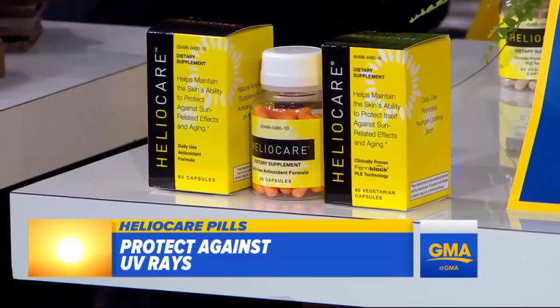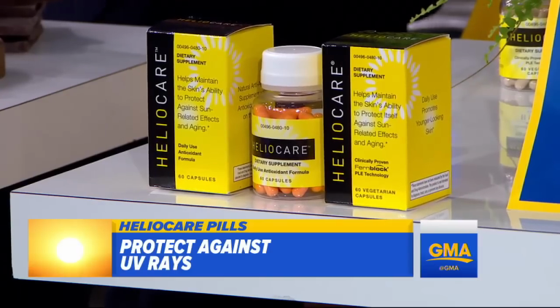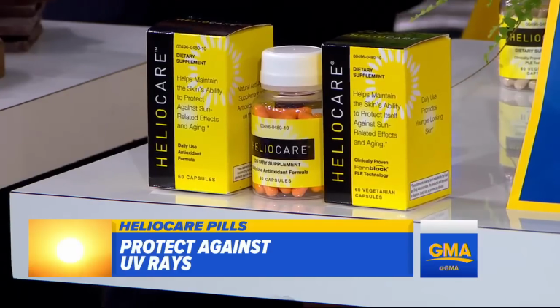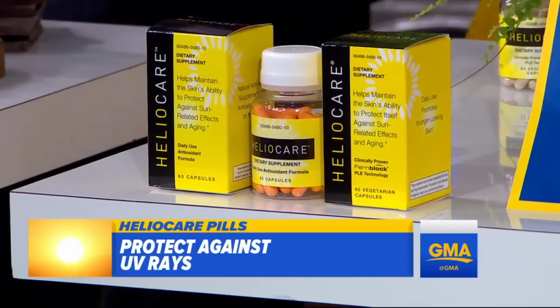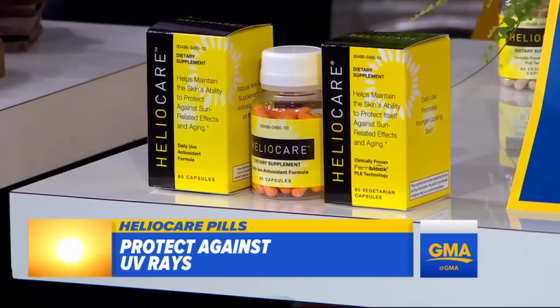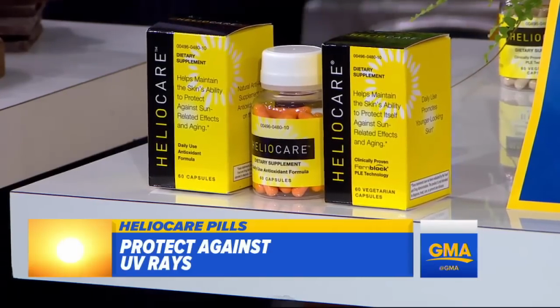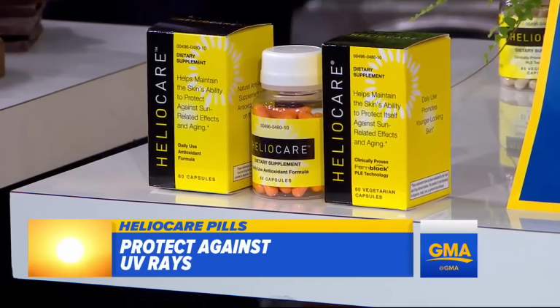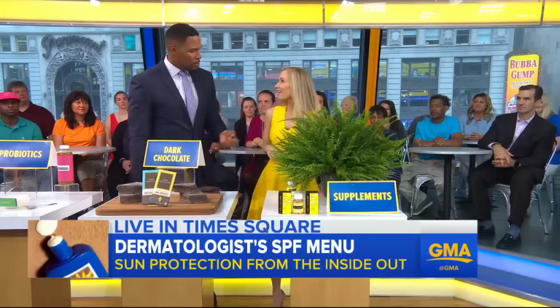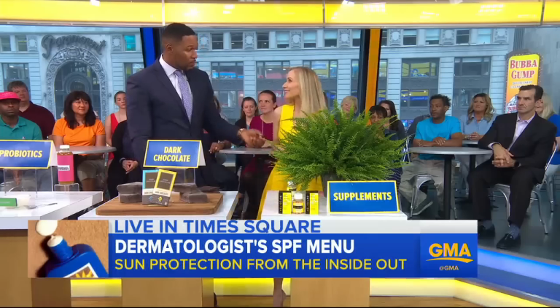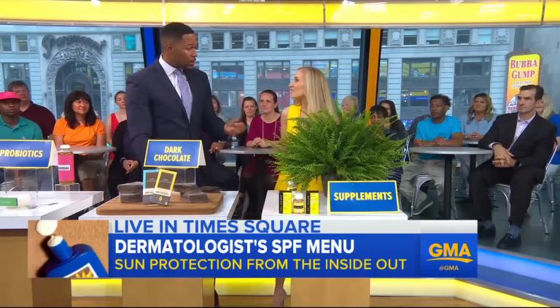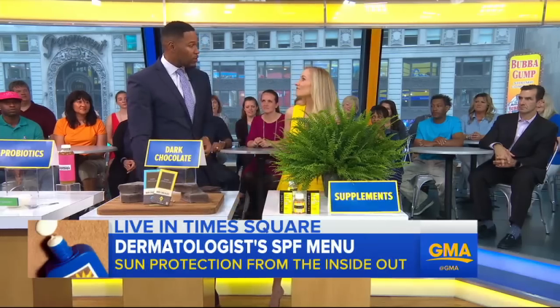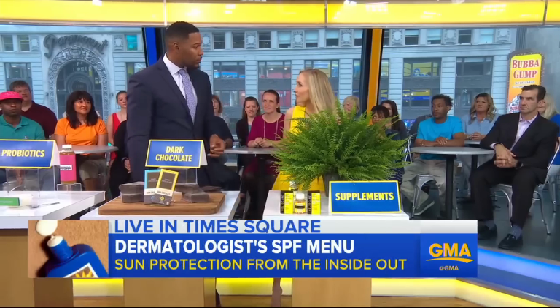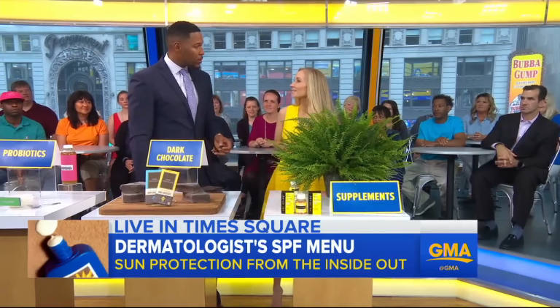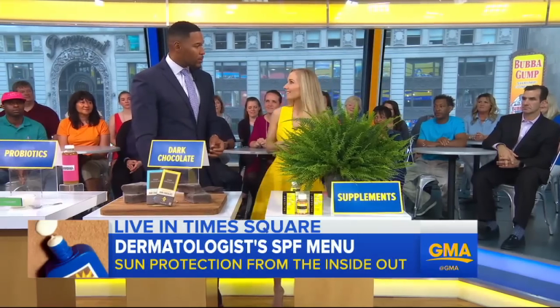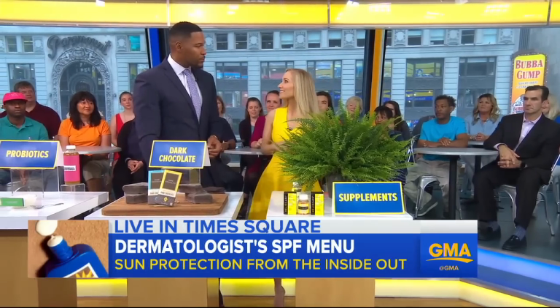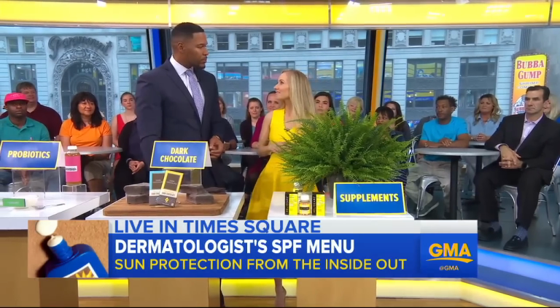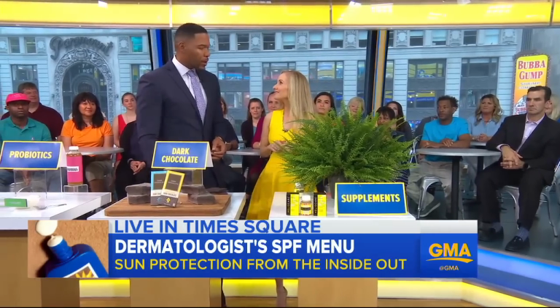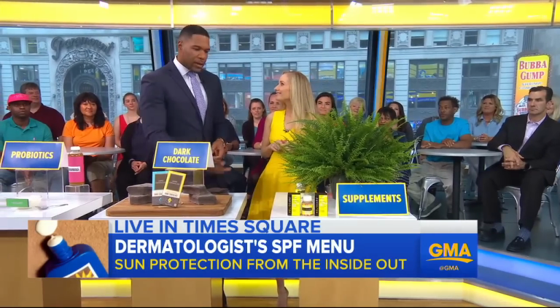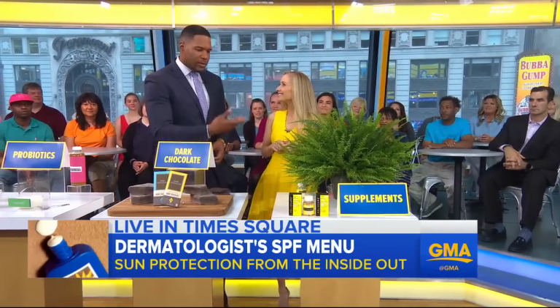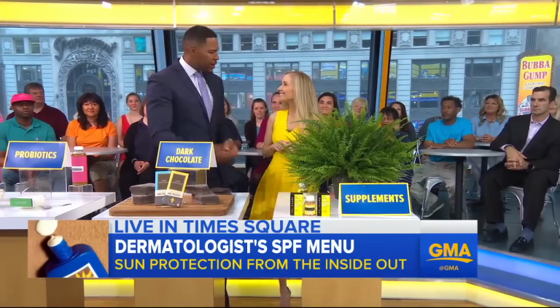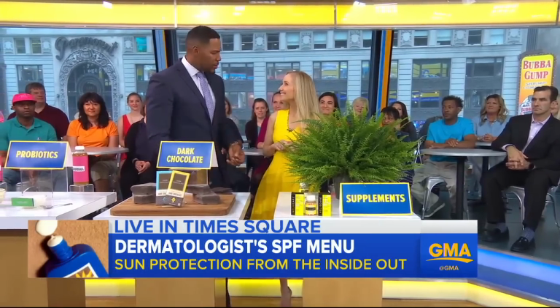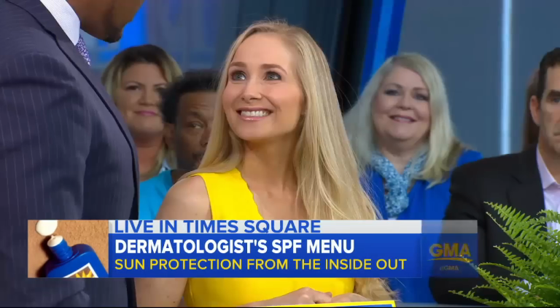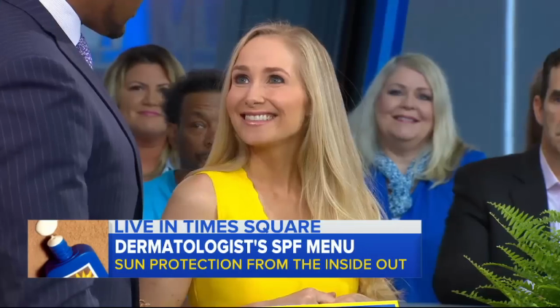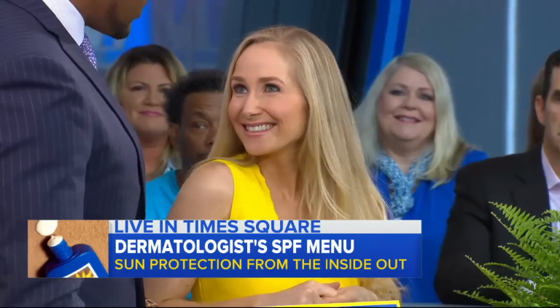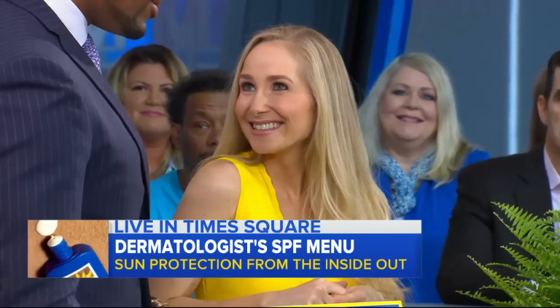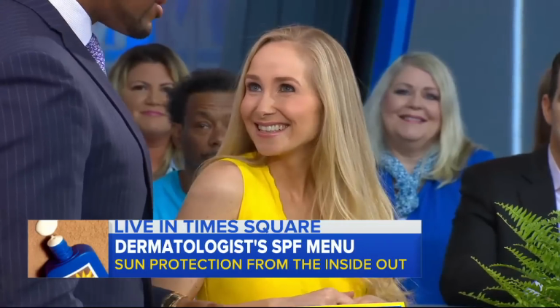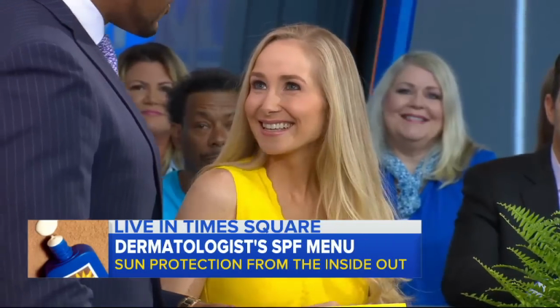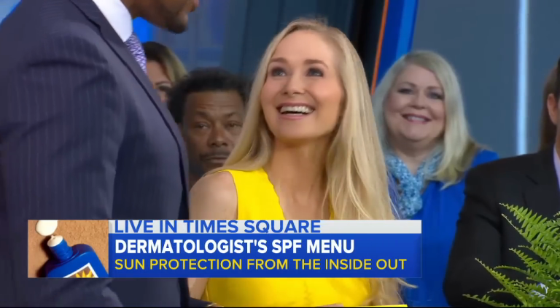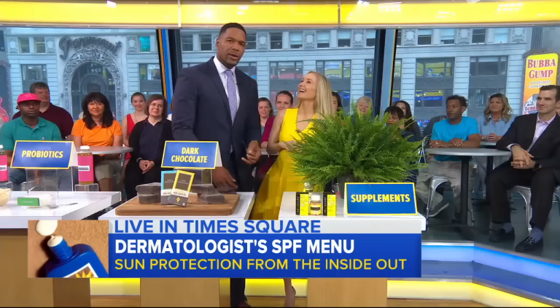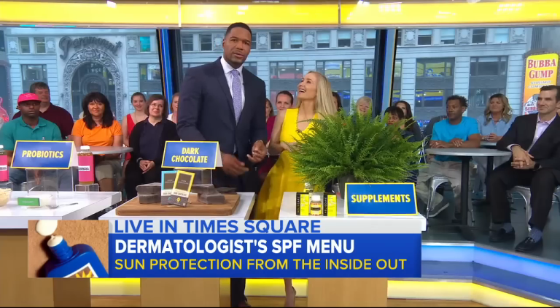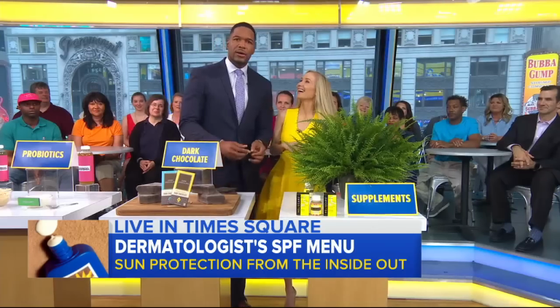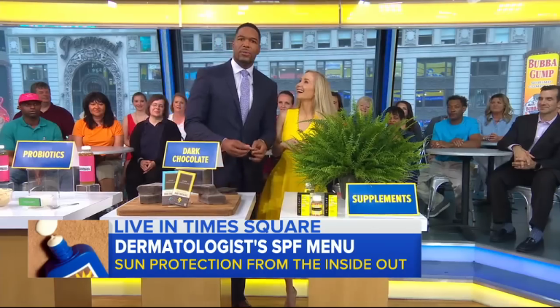The new science of skin protection — very exciting stuff. I'm glad you're here, Doc, keeping us on track. Thank you, Dr. Bowe.